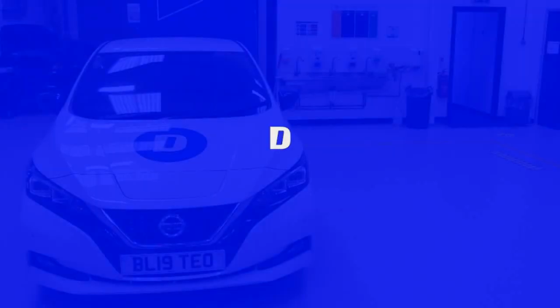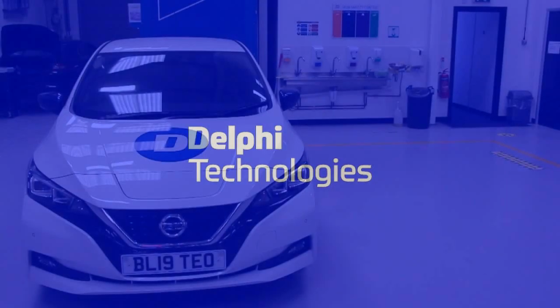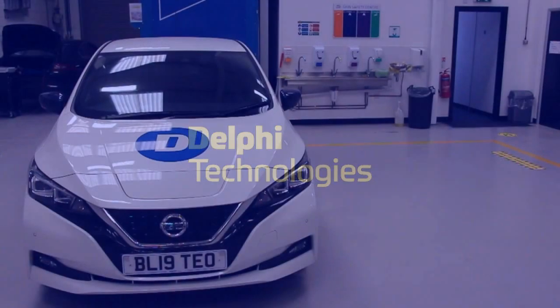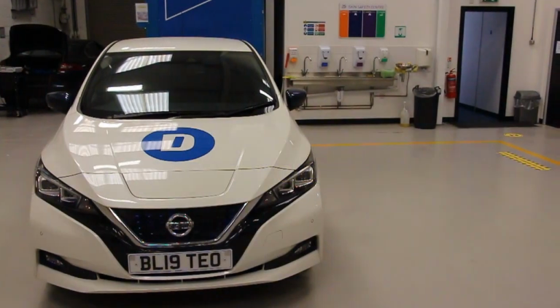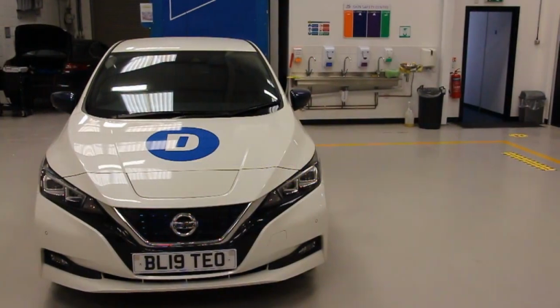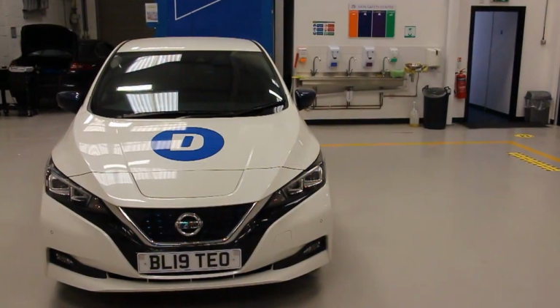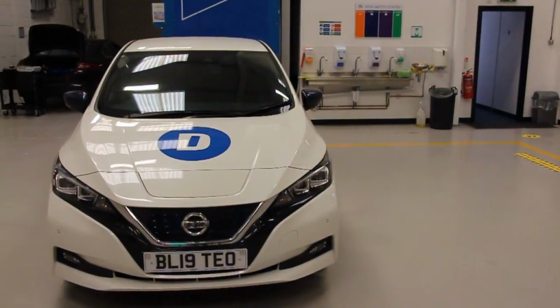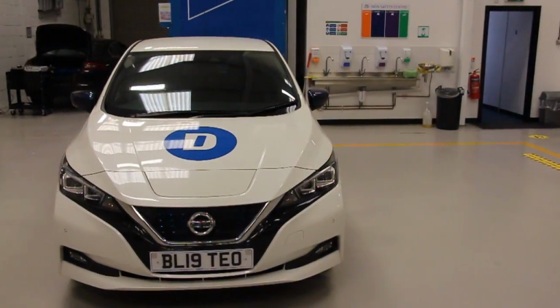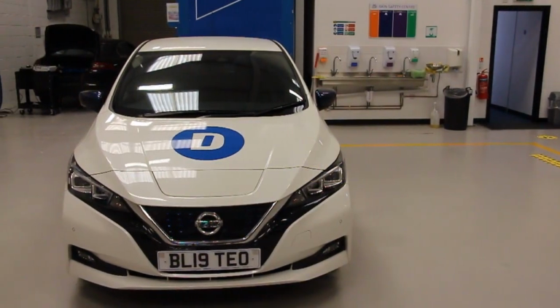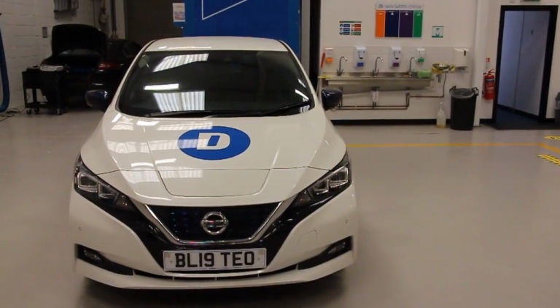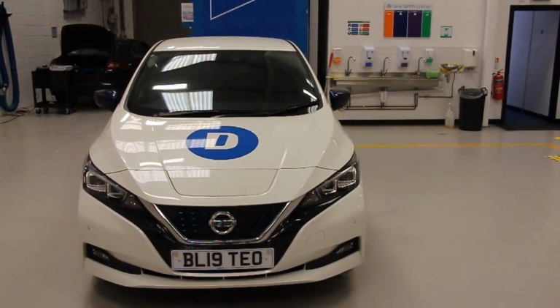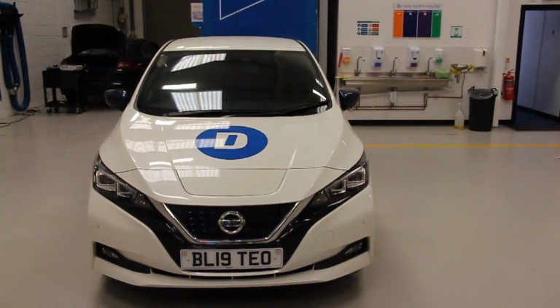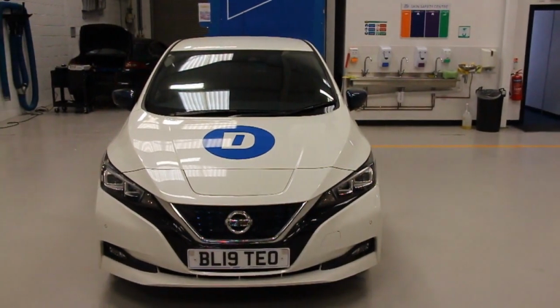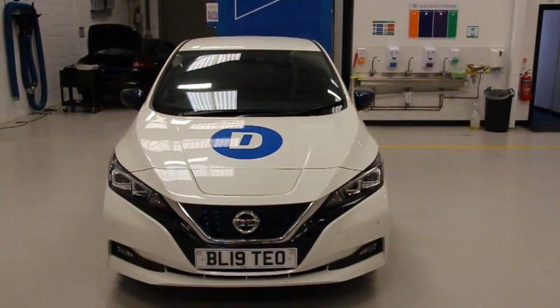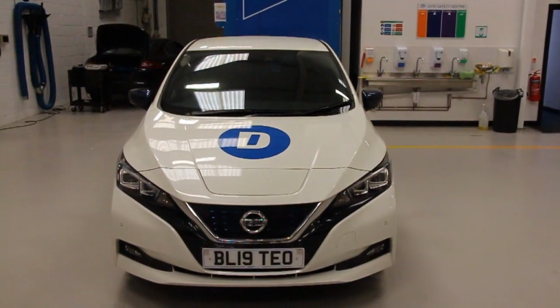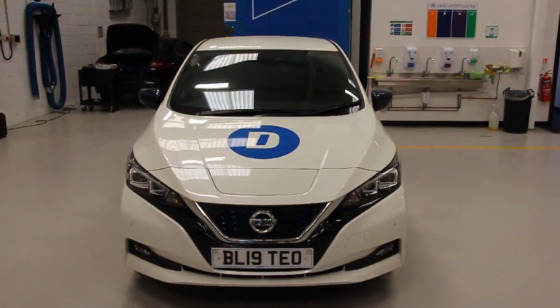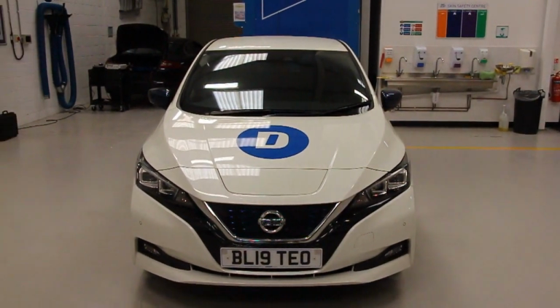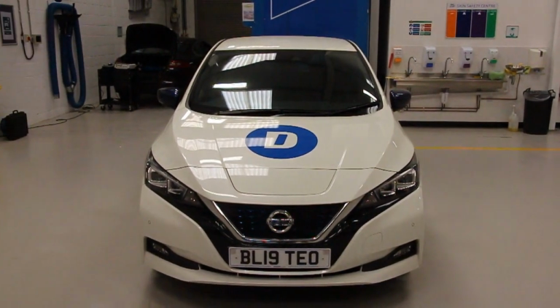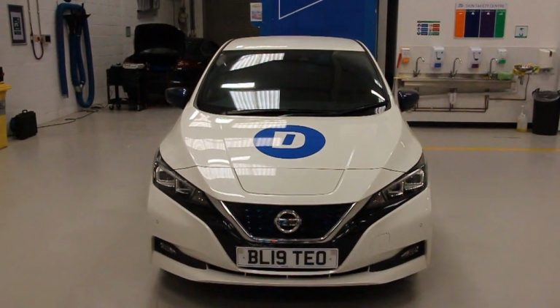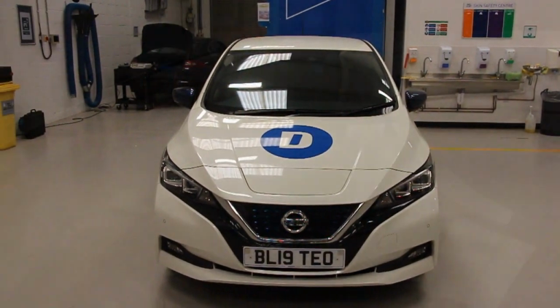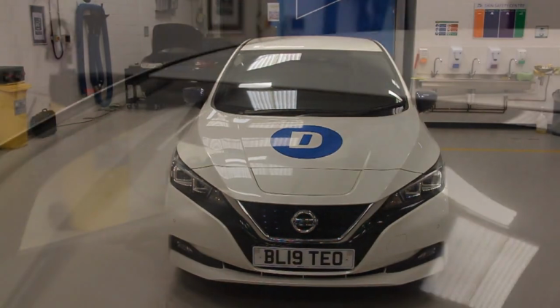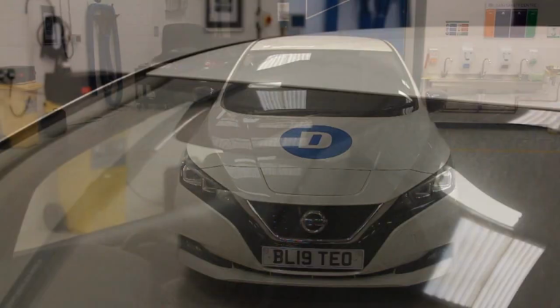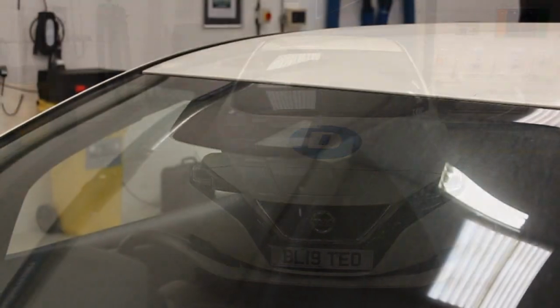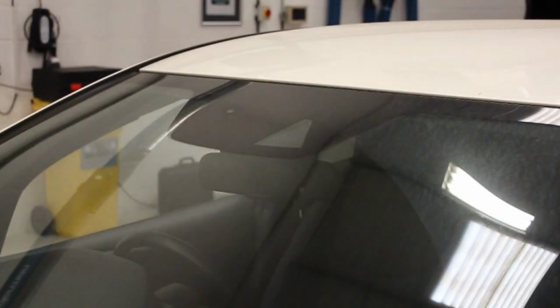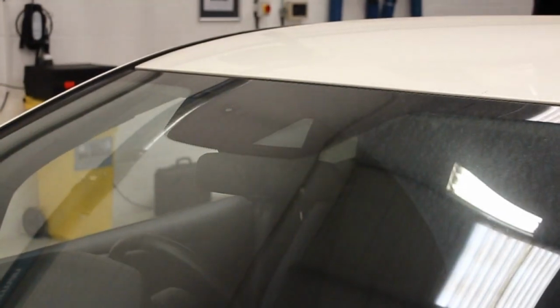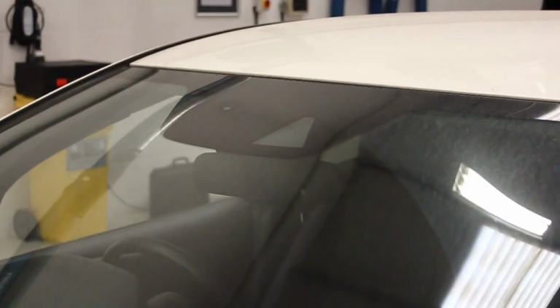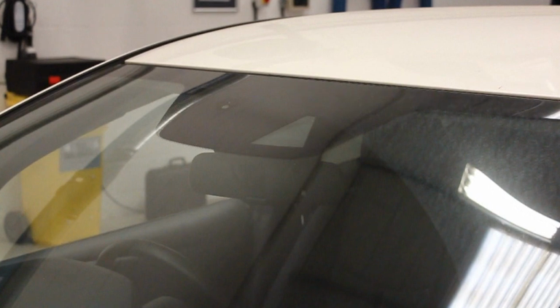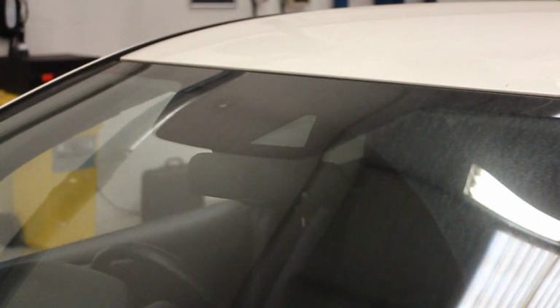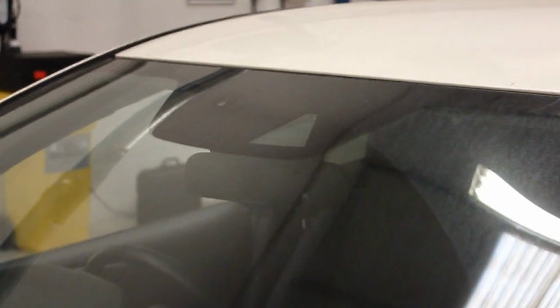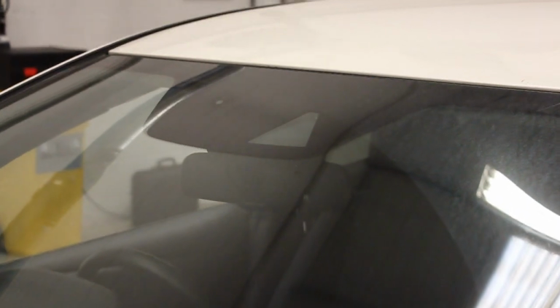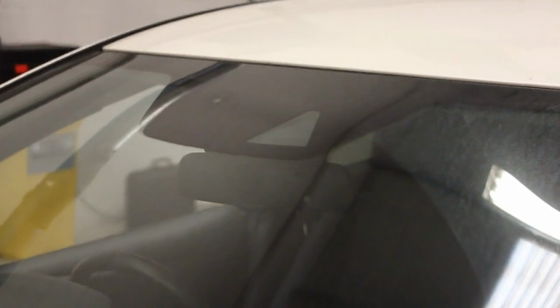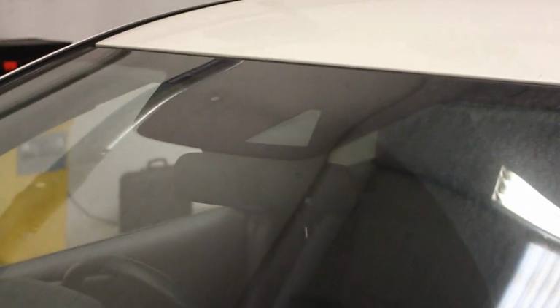Here we are going to show you how to set up the Delphi Technologies ADAS calibration equipment and calibrate a front camera on this Nissan Leaf.